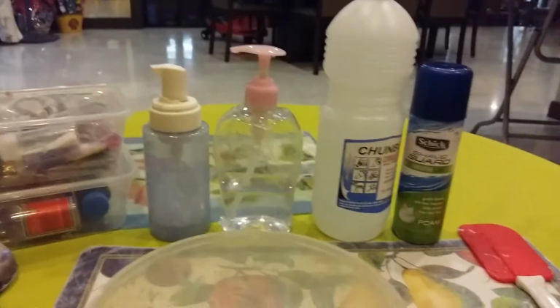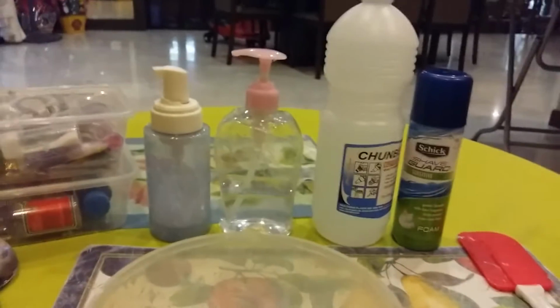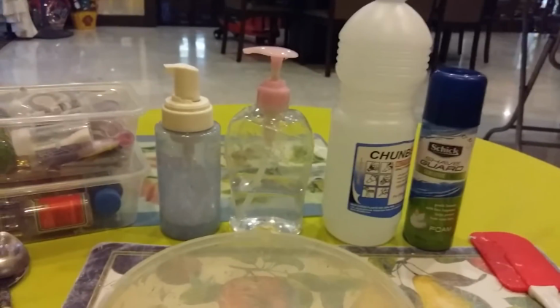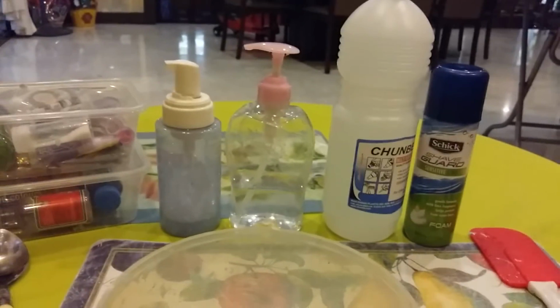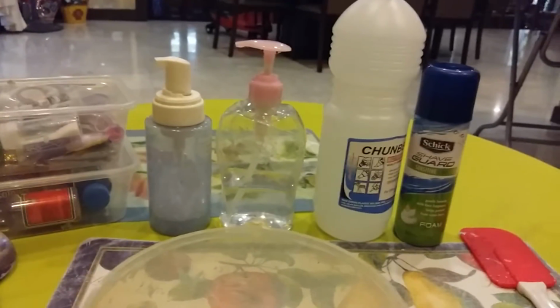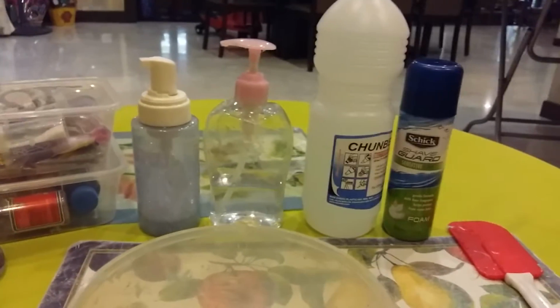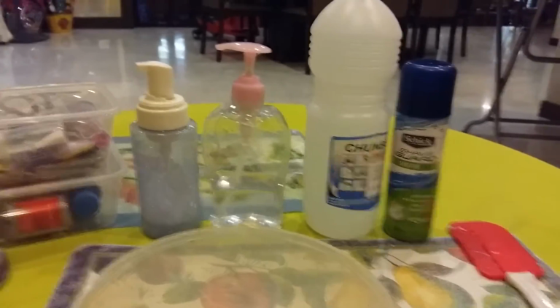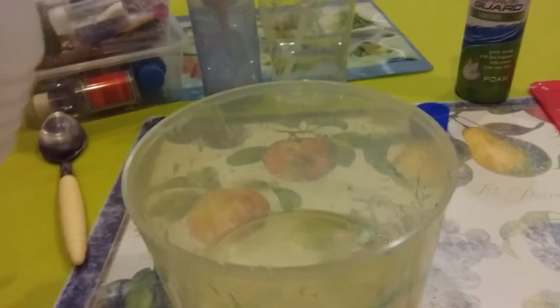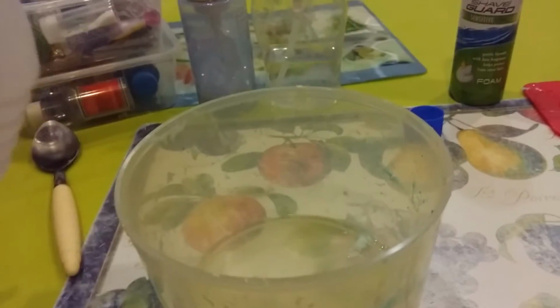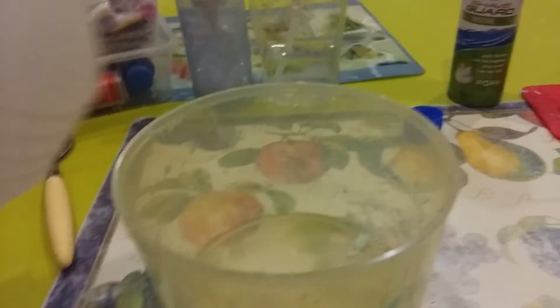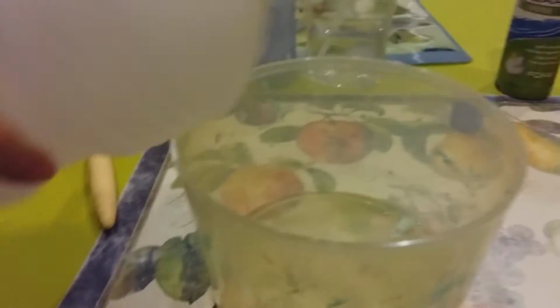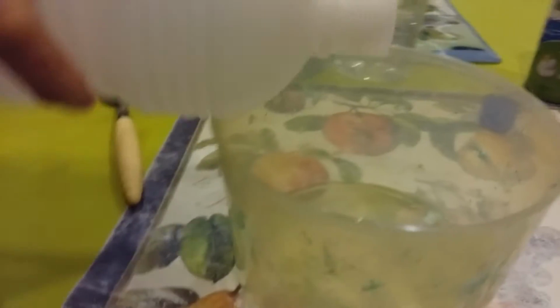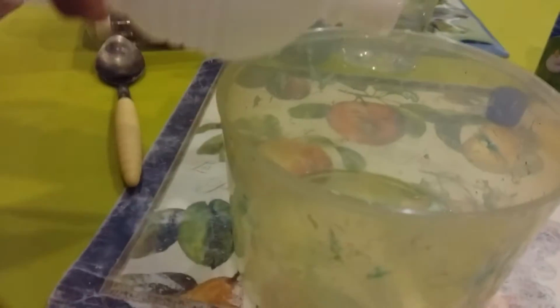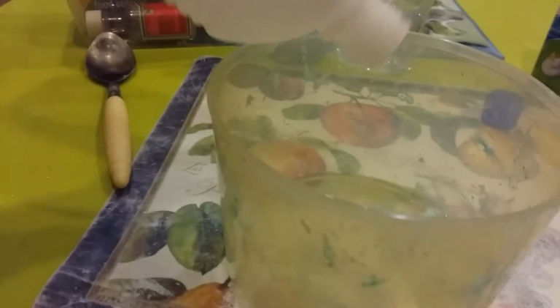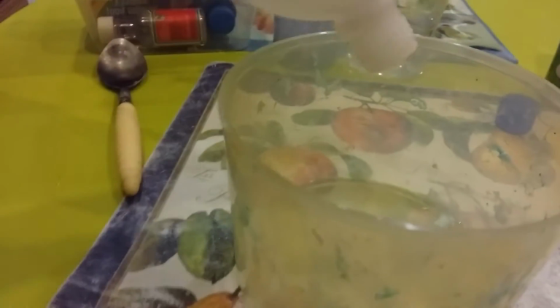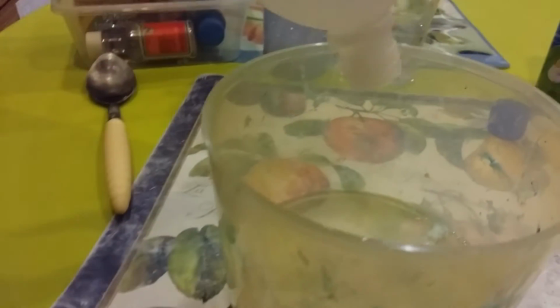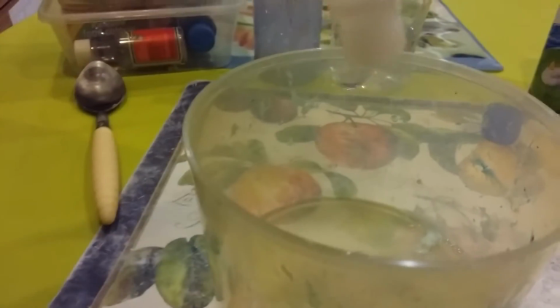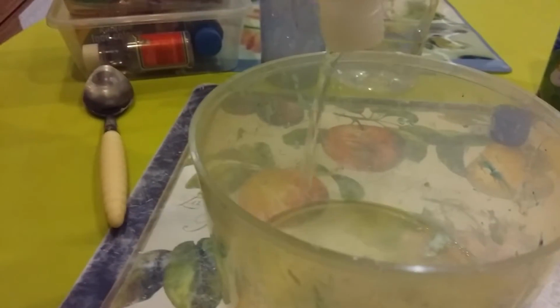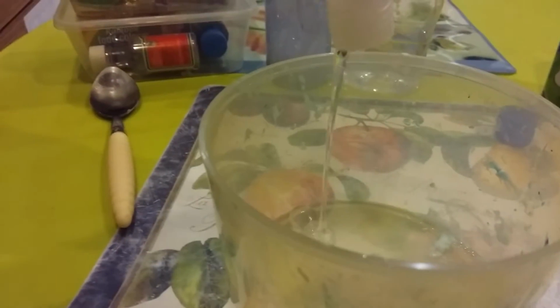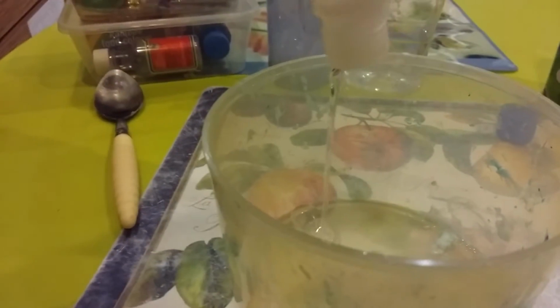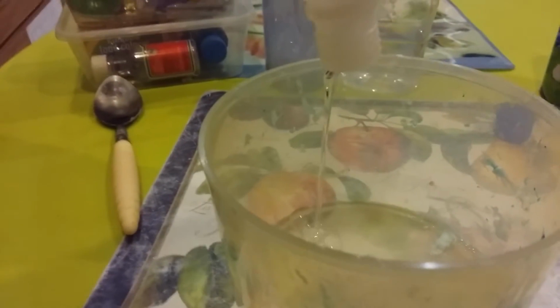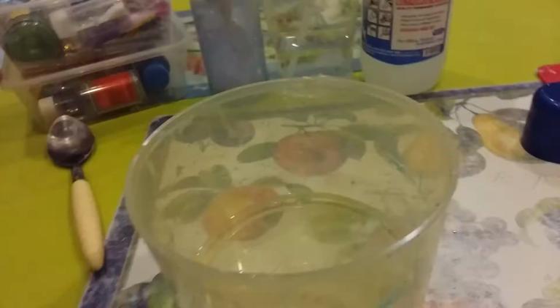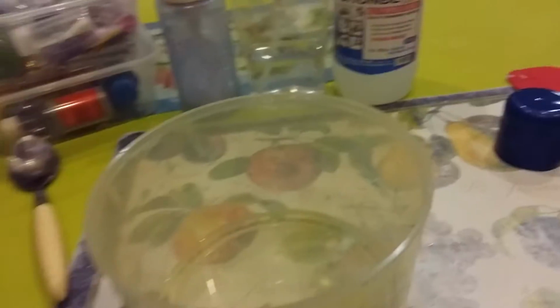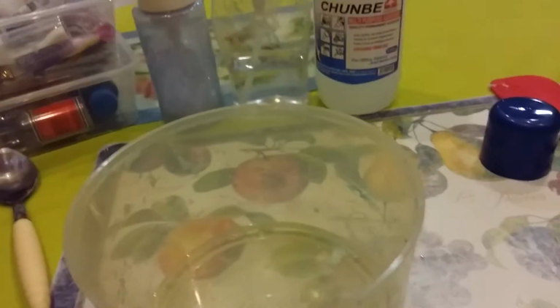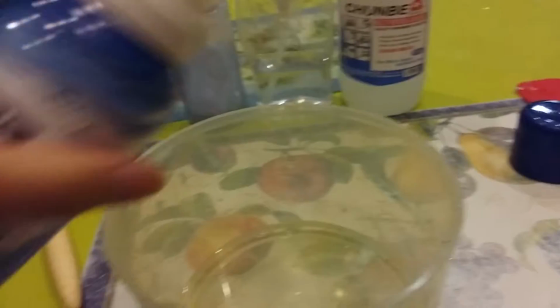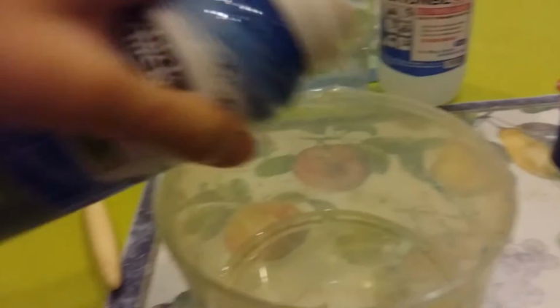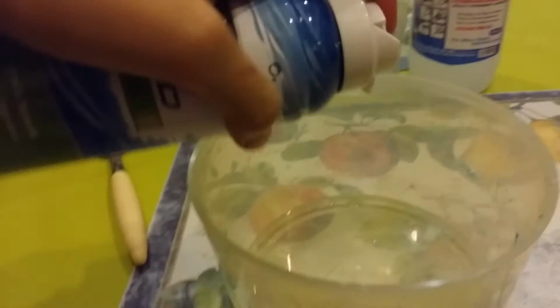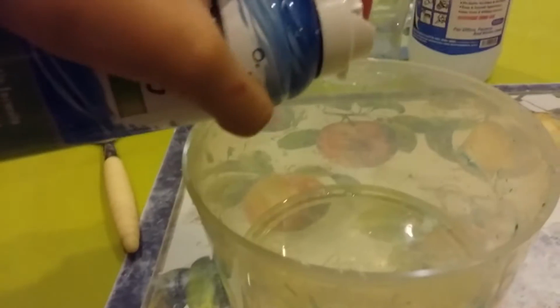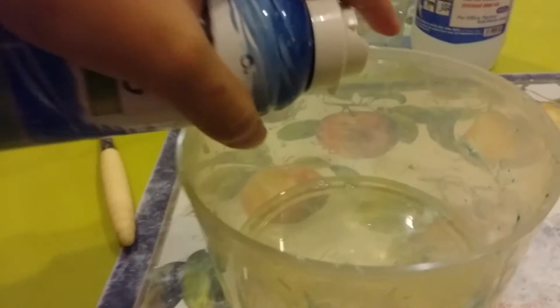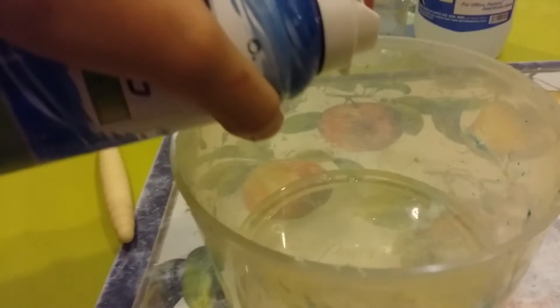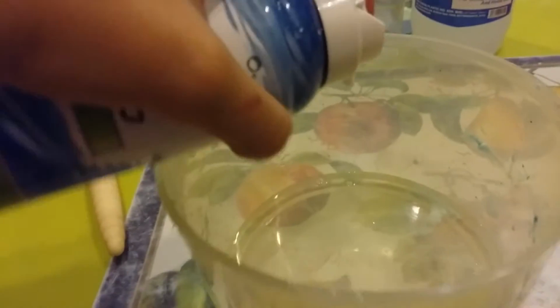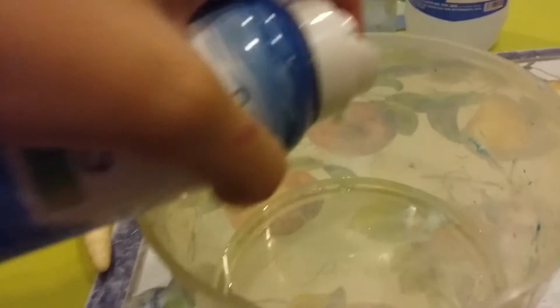So let's get to it. First, pour in your glue. Second, add shaving cream.